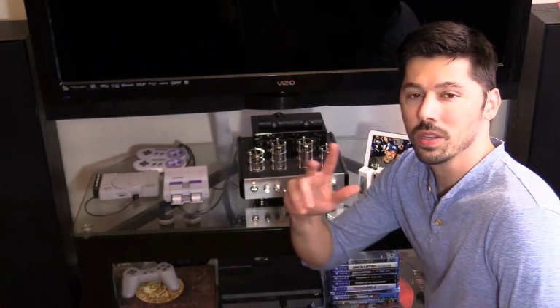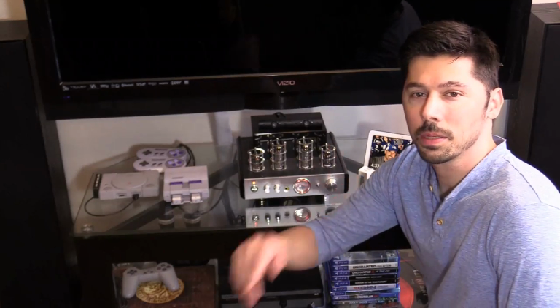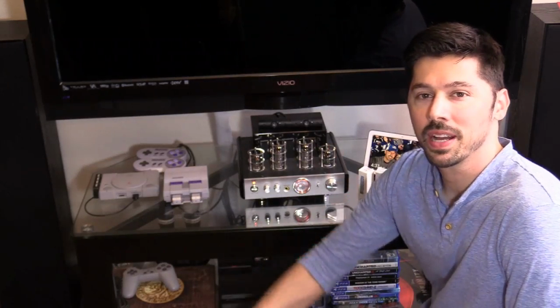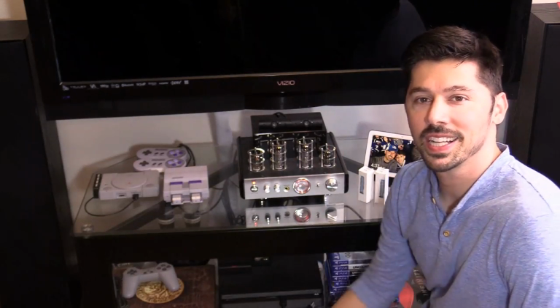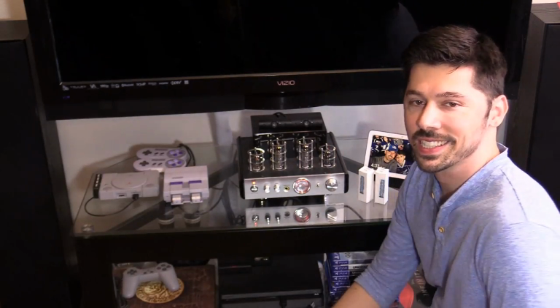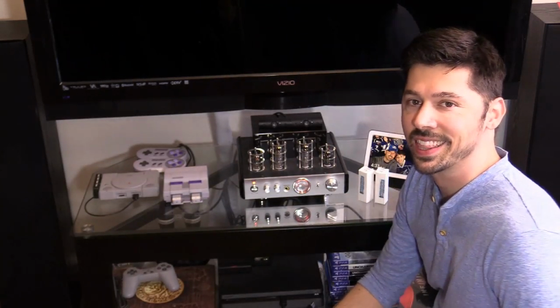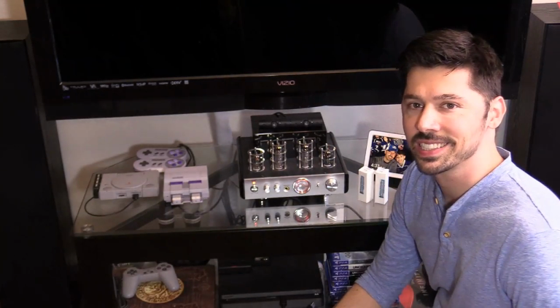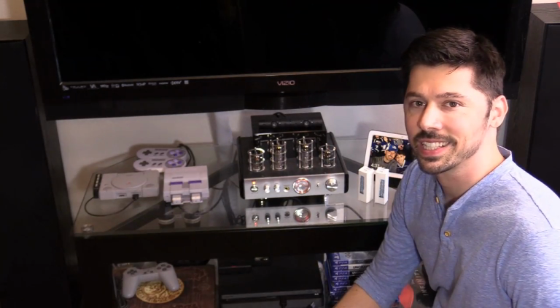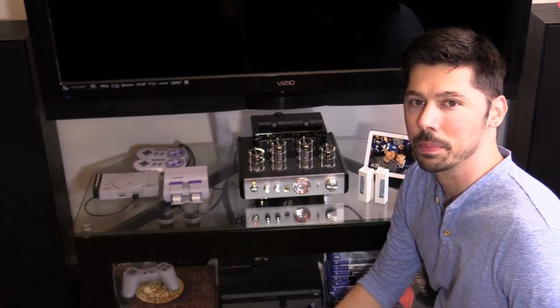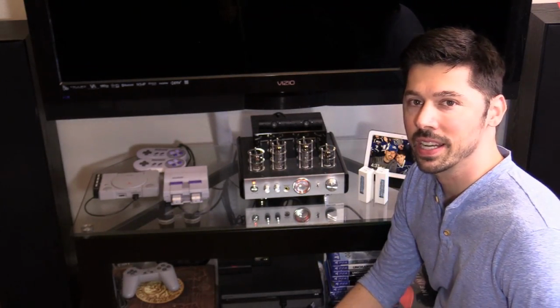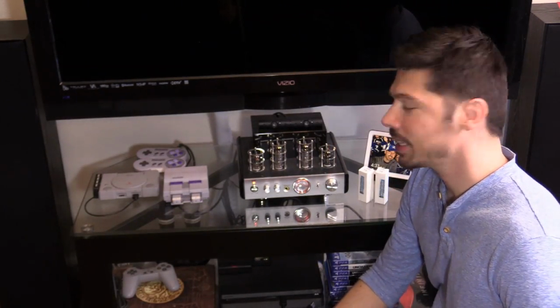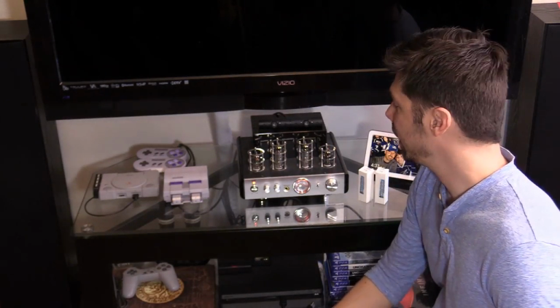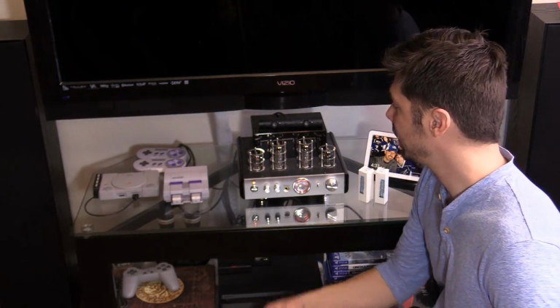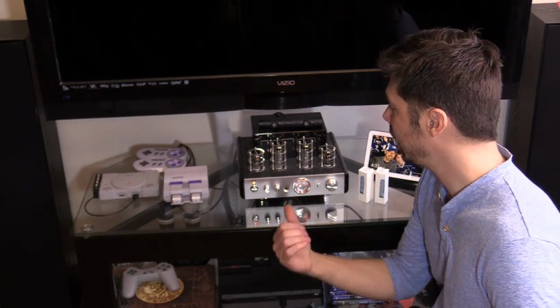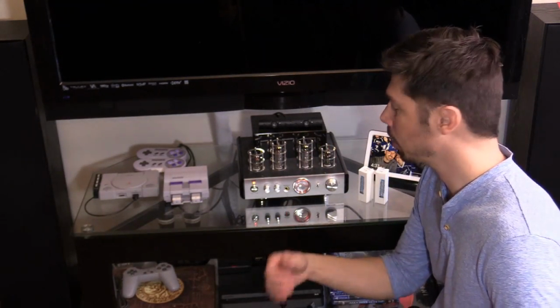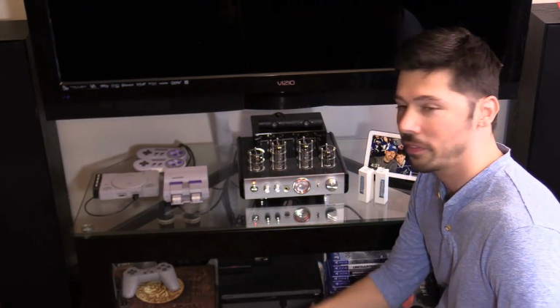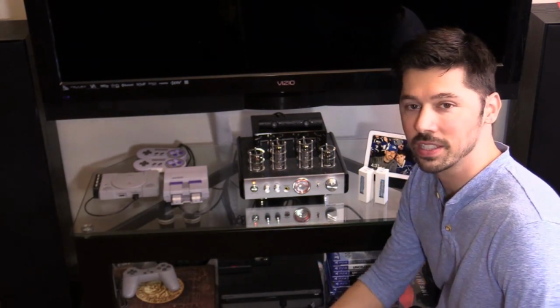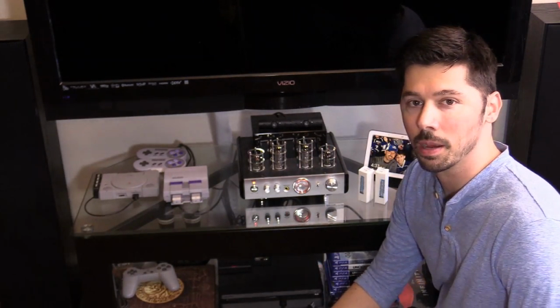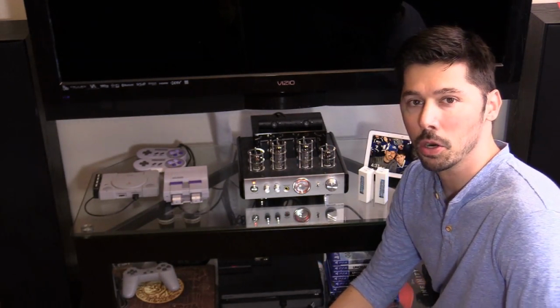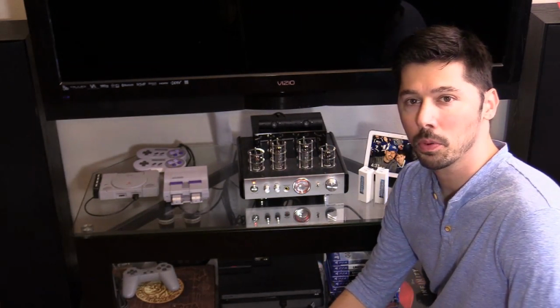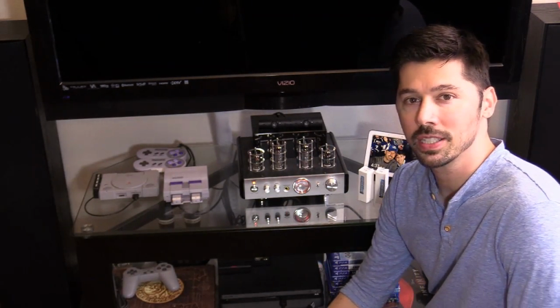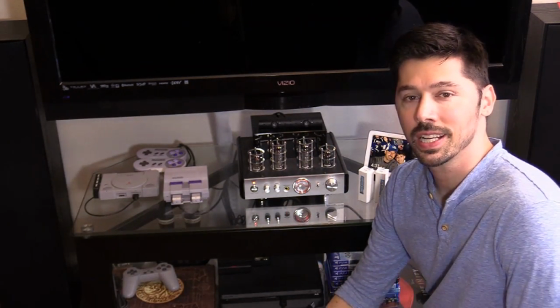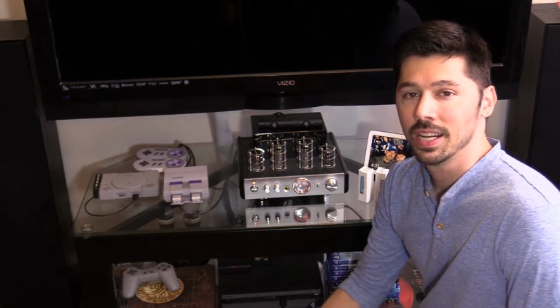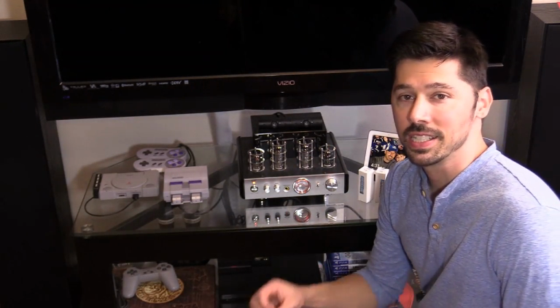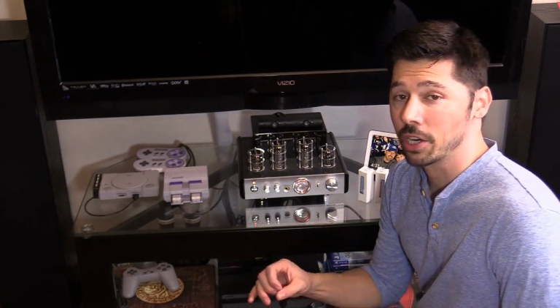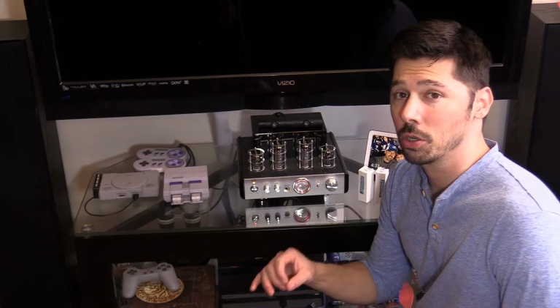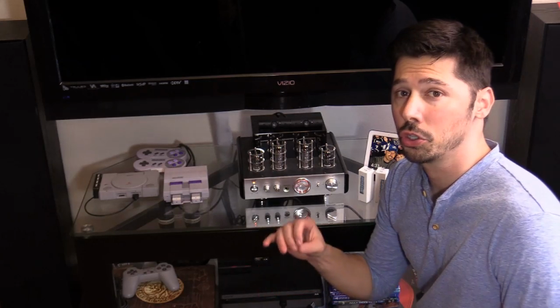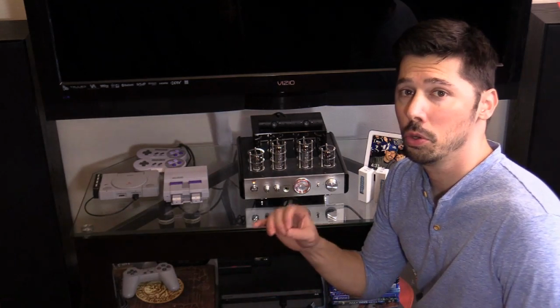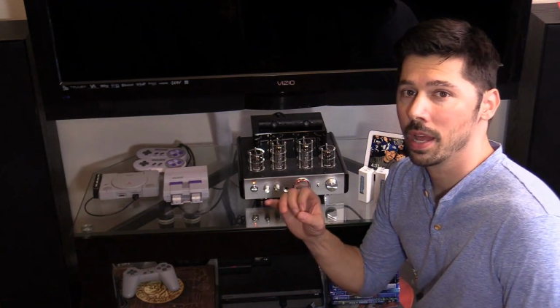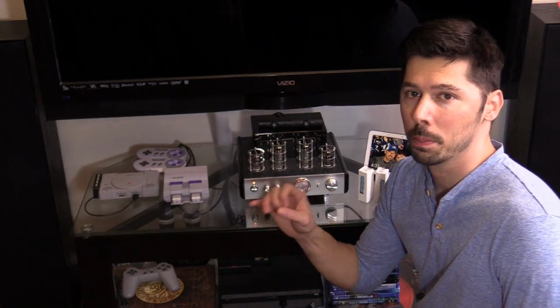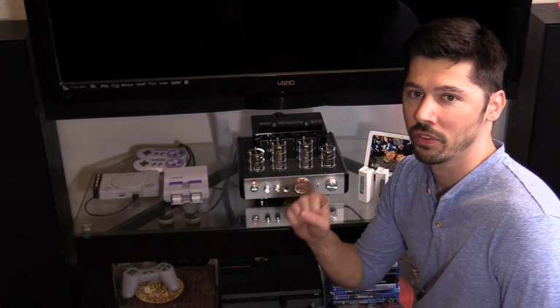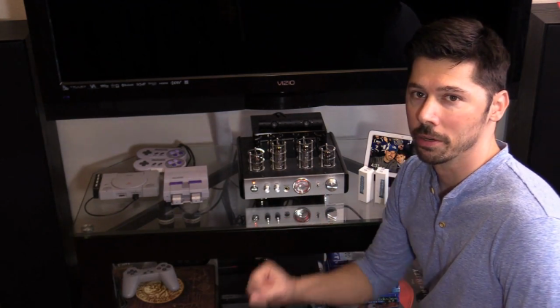What's up guys, this is Tampa Tech and today we're going to be fixing a Monoprice Stereo Tube Amplifier.